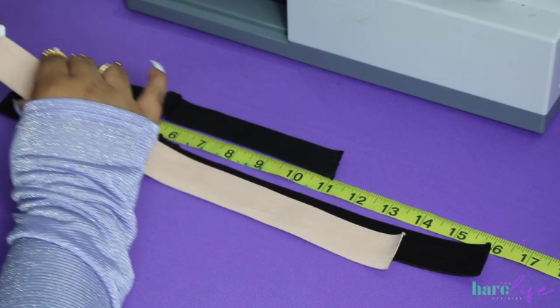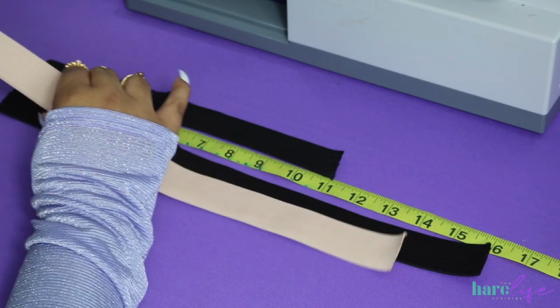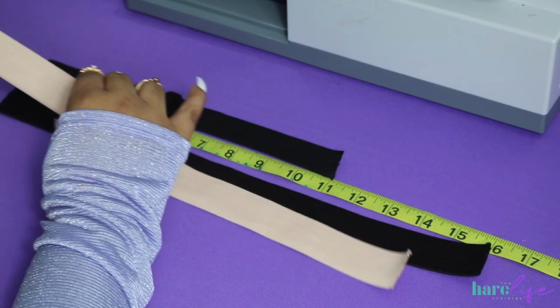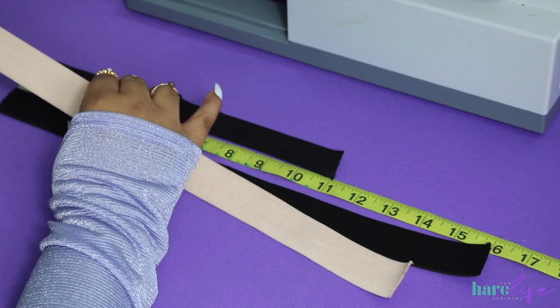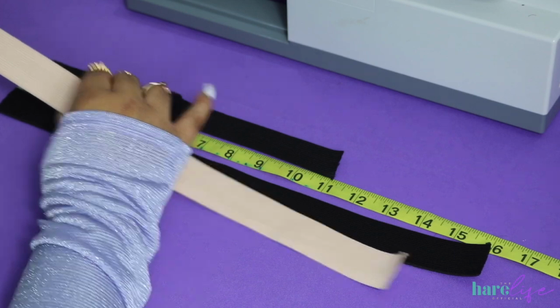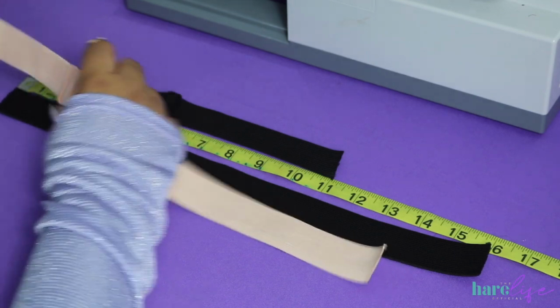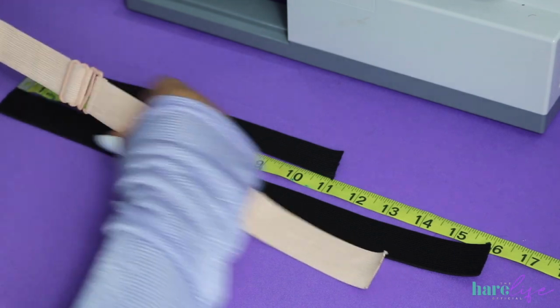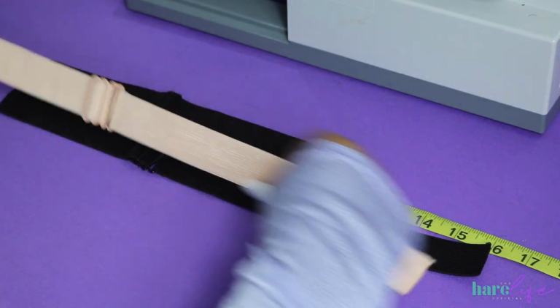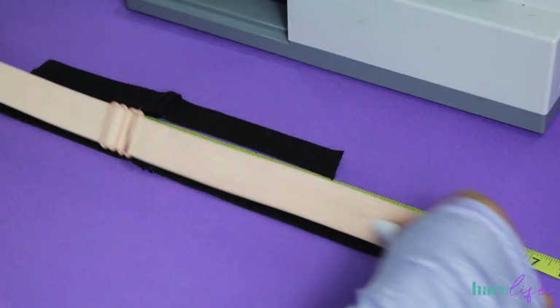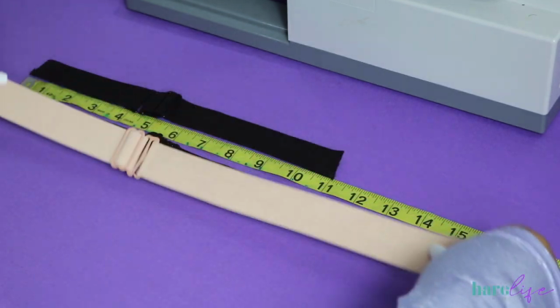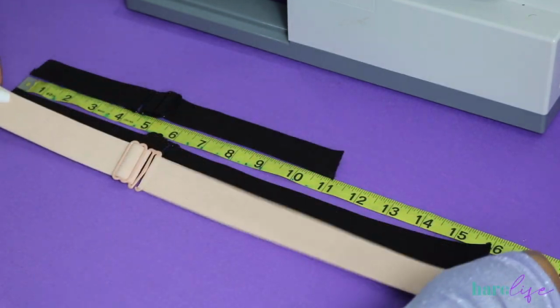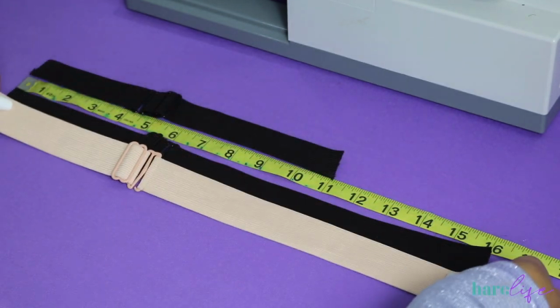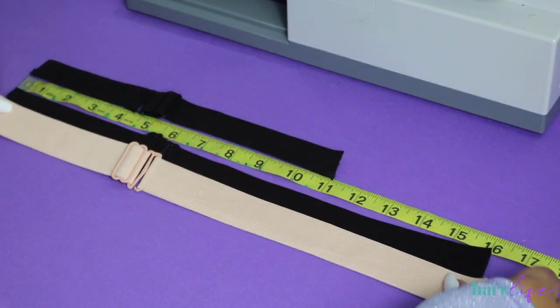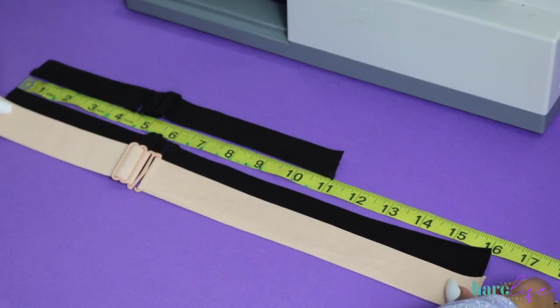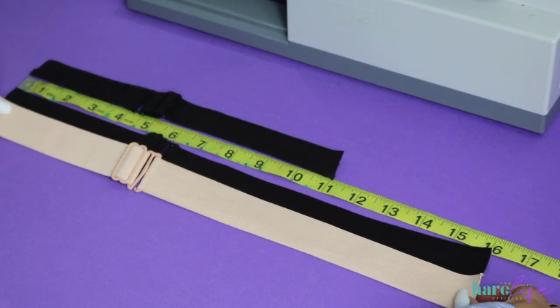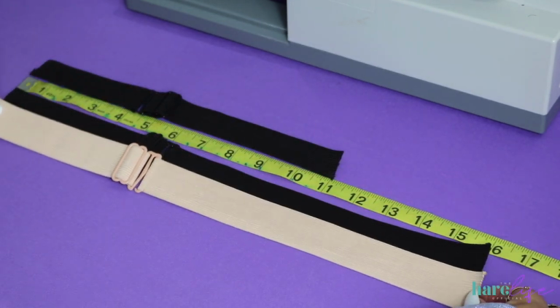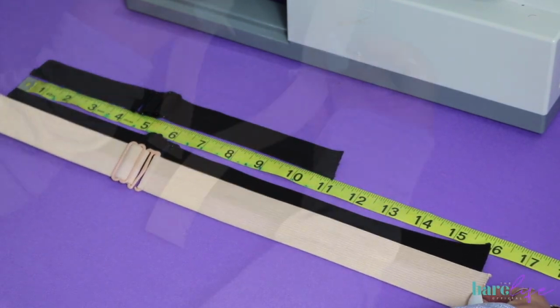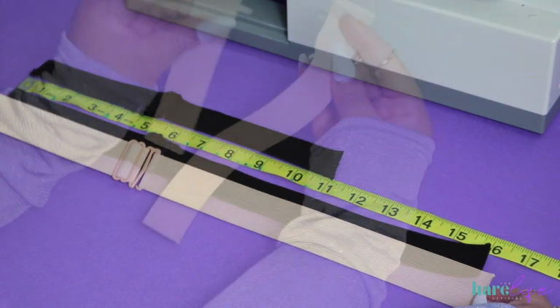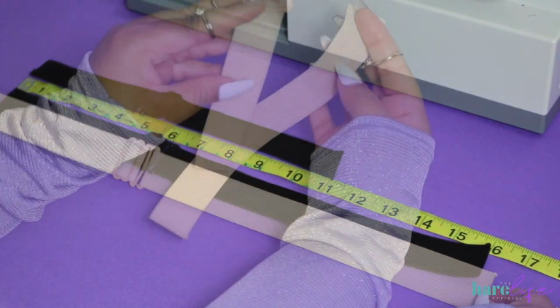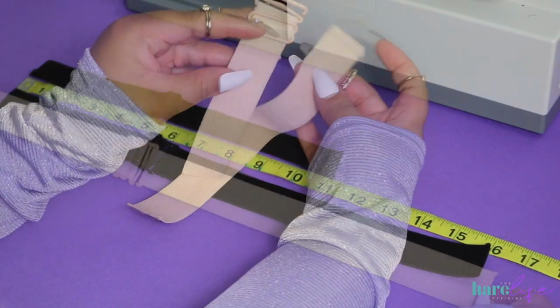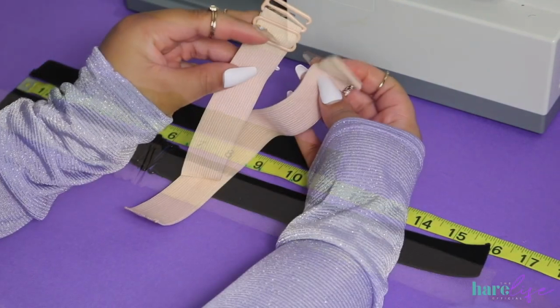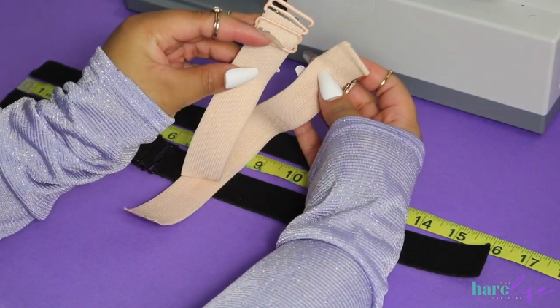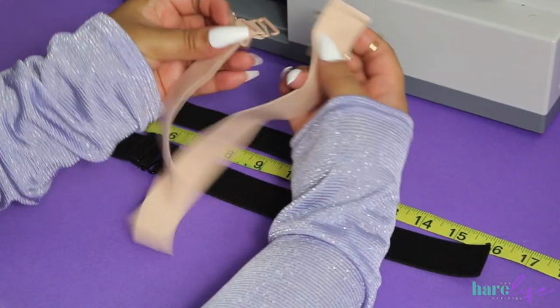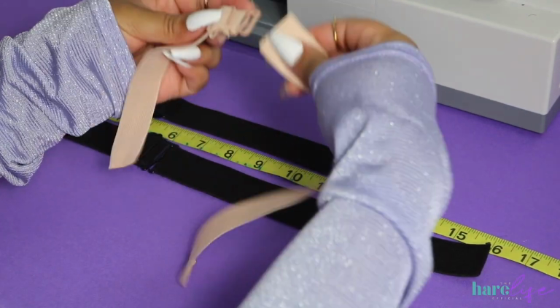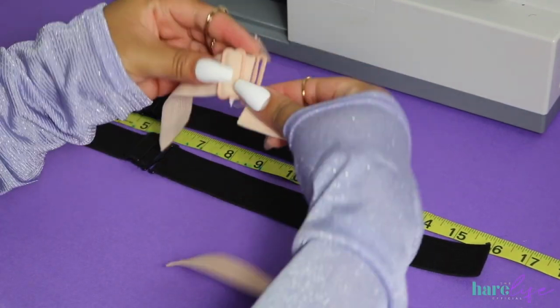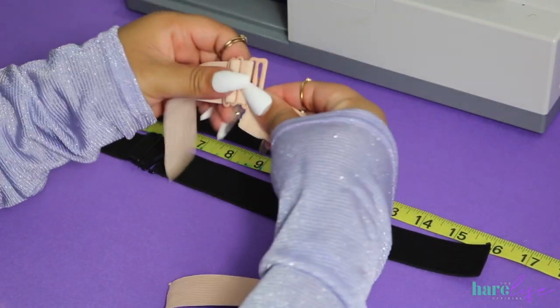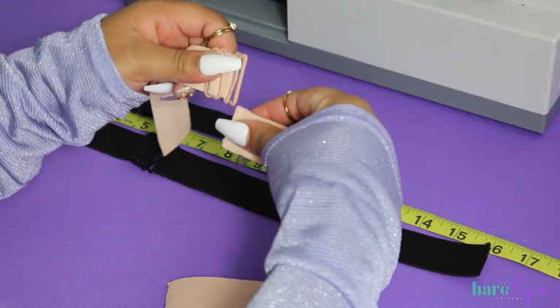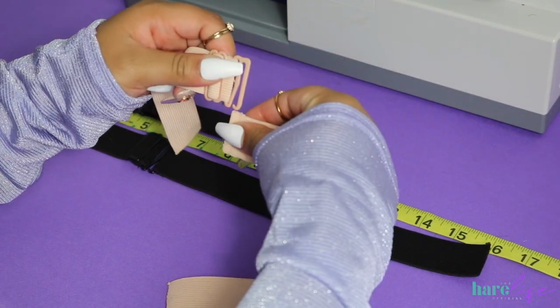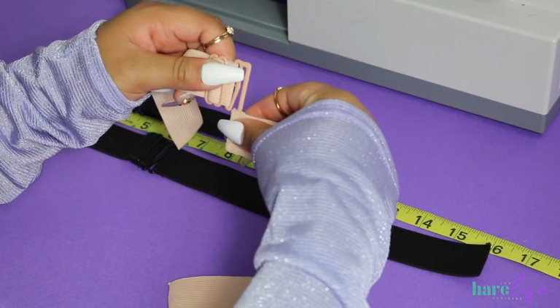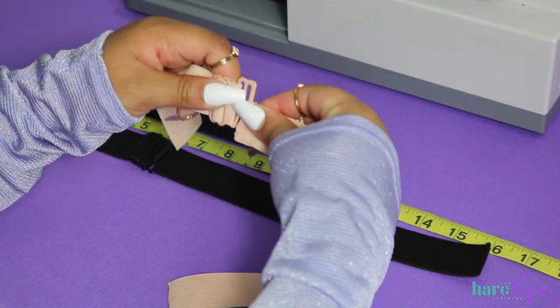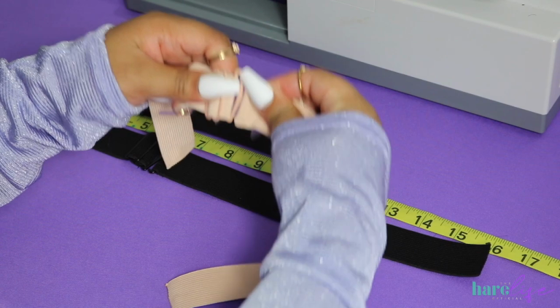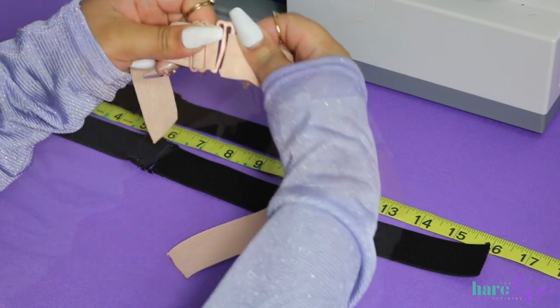I do wholesale these bands, so if you need them please hit me up on Instagram at The Hair Life Official.